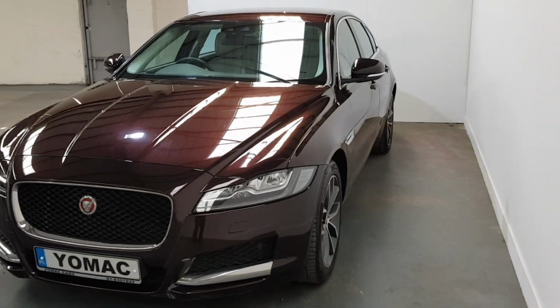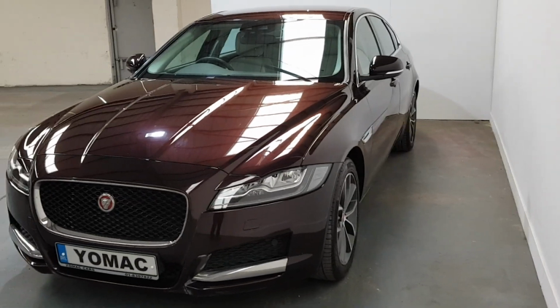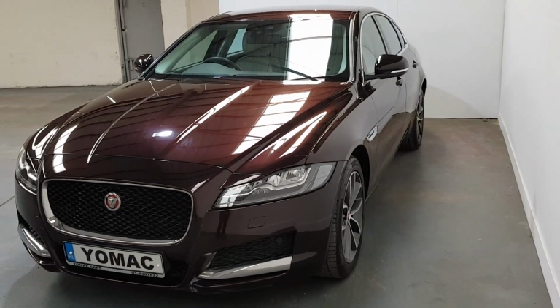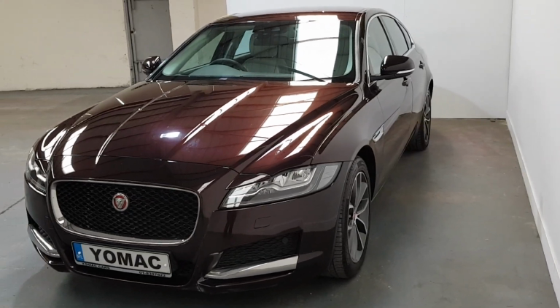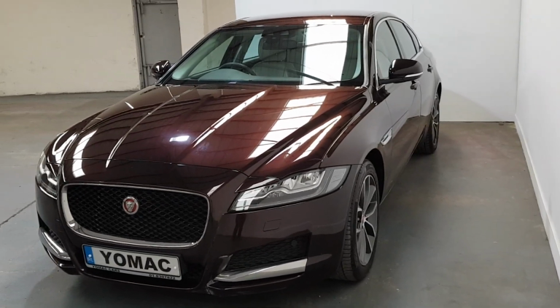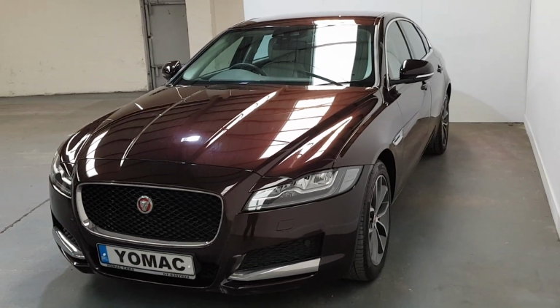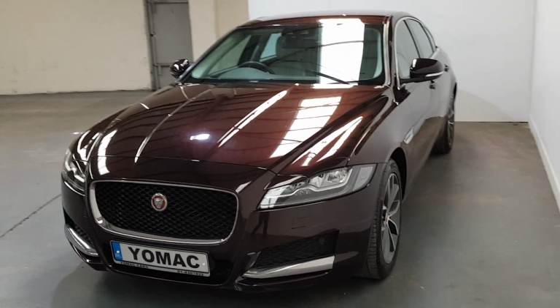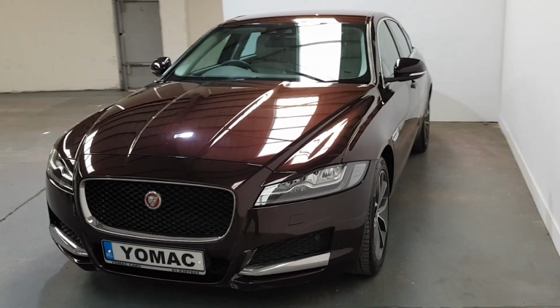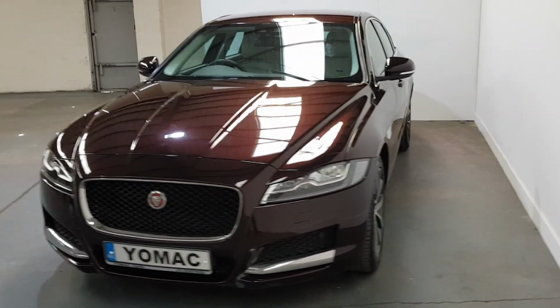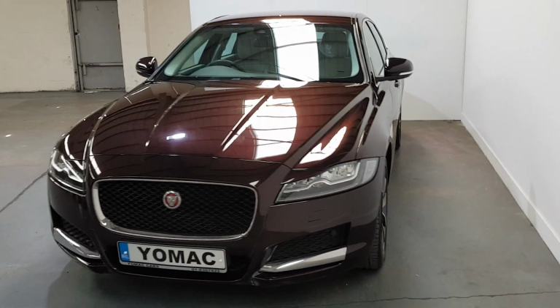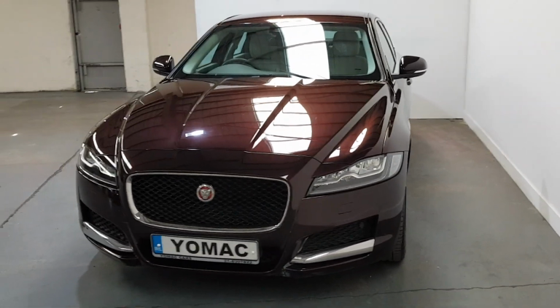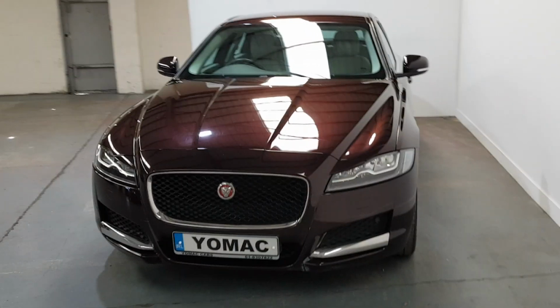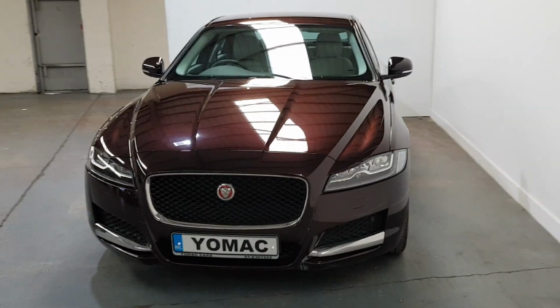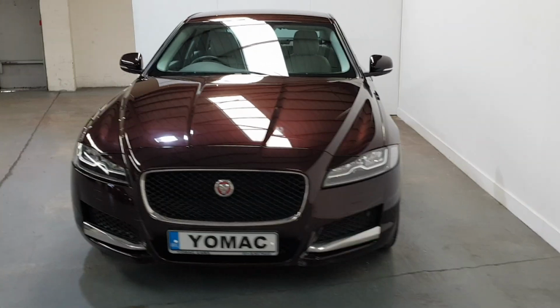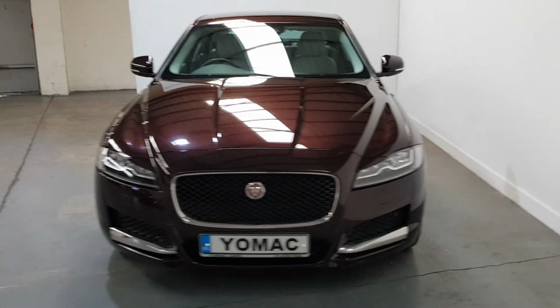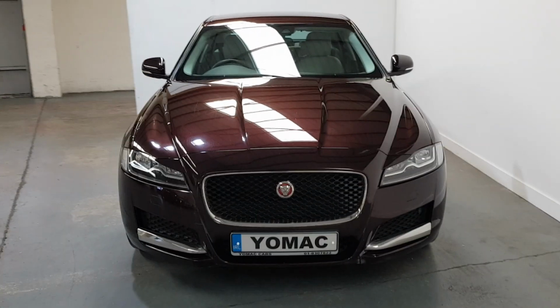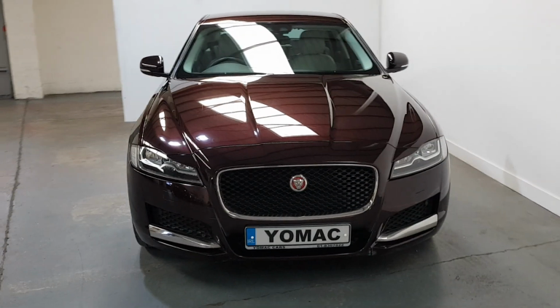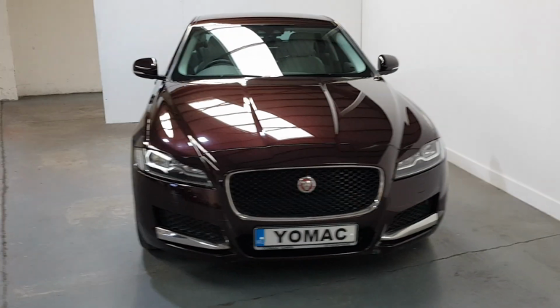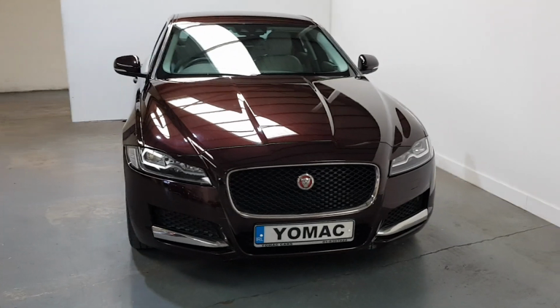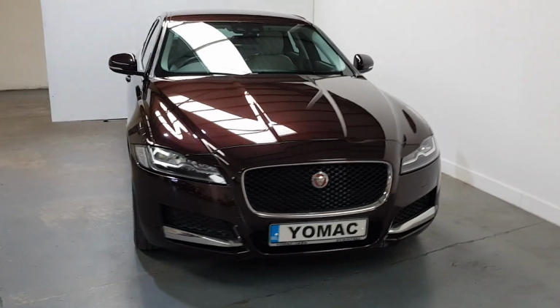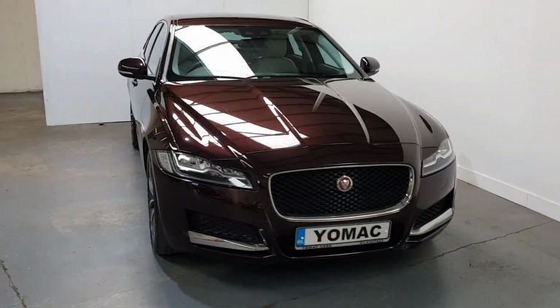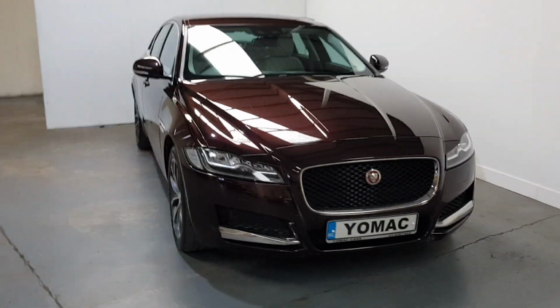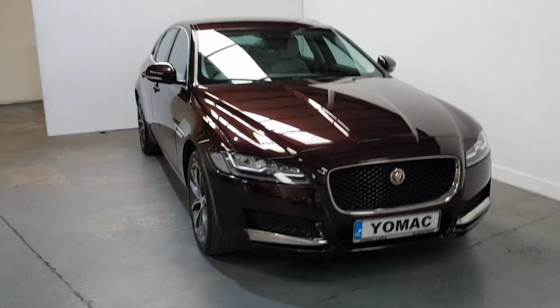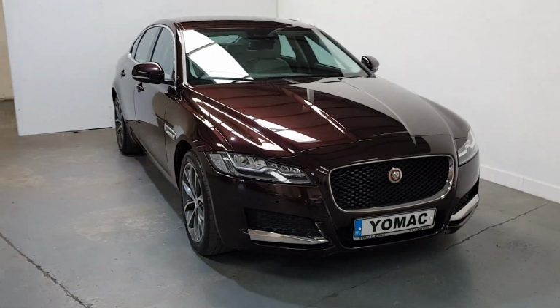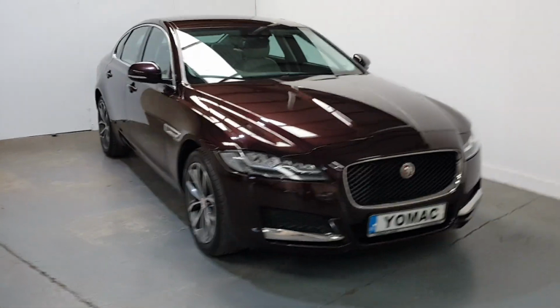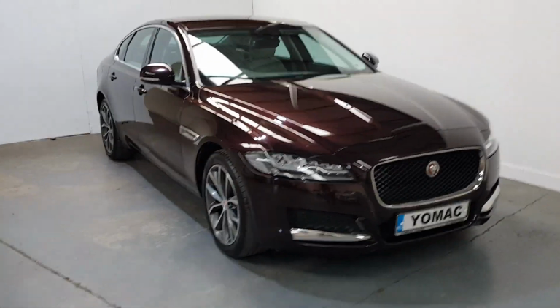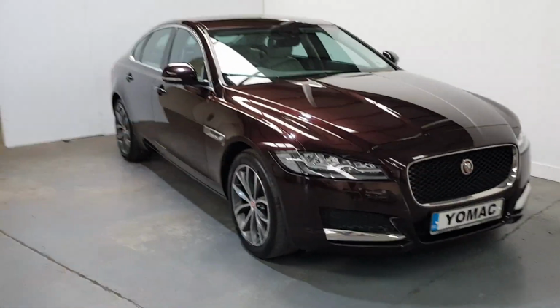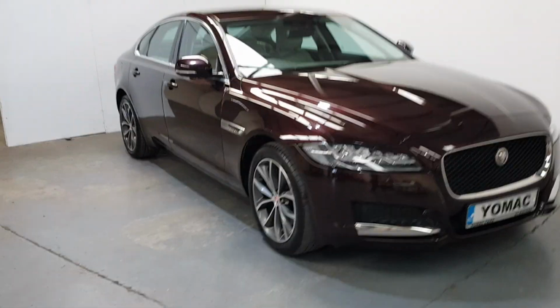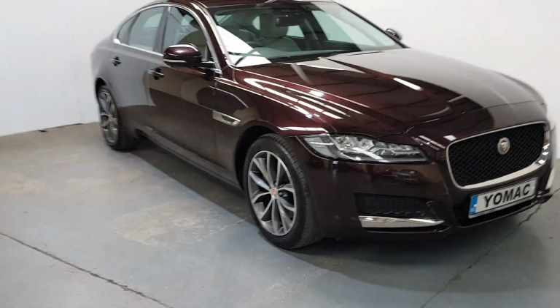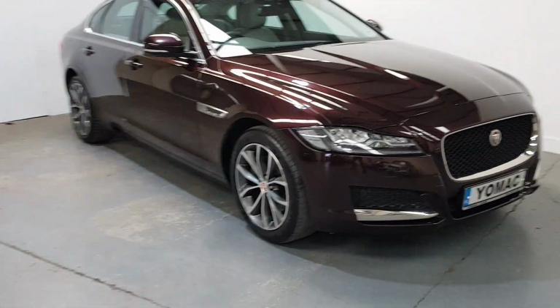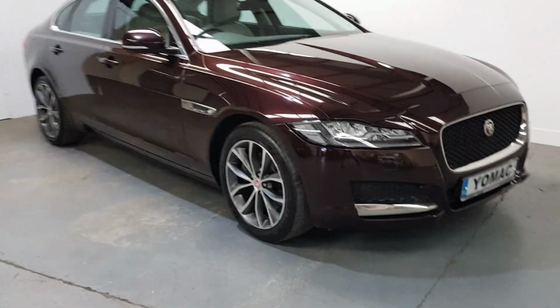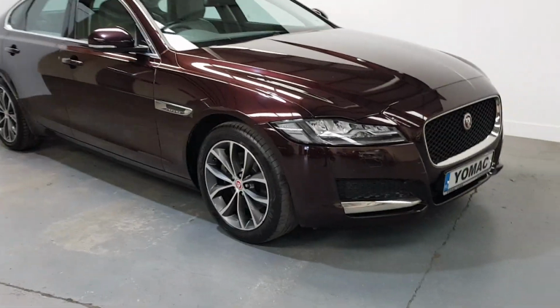Portfolio being the highest spec that you can get in the XF. This one's also got upgraded alloys on it as well.